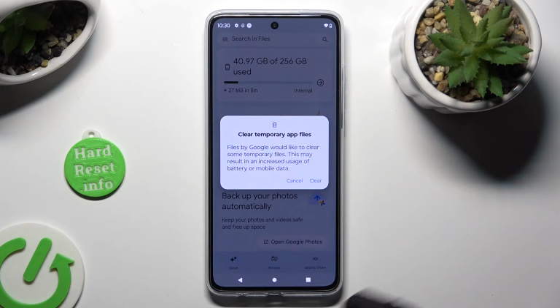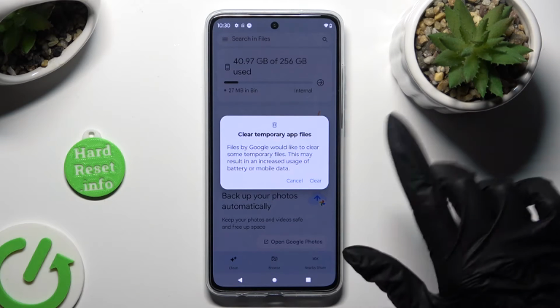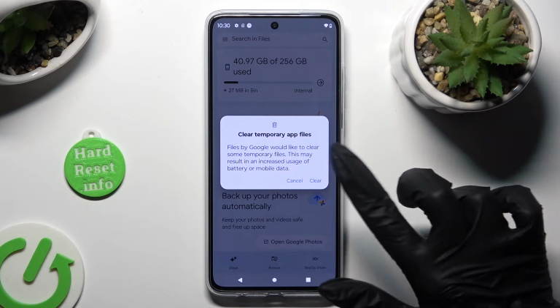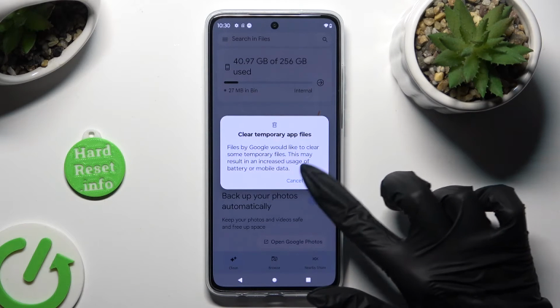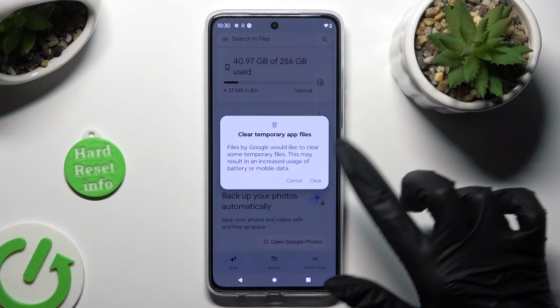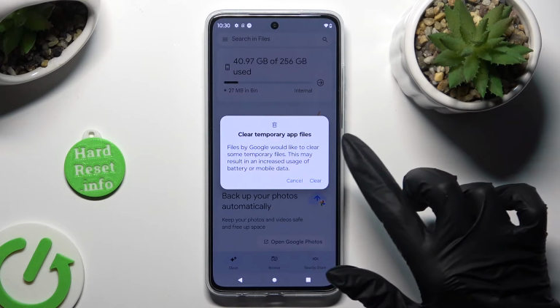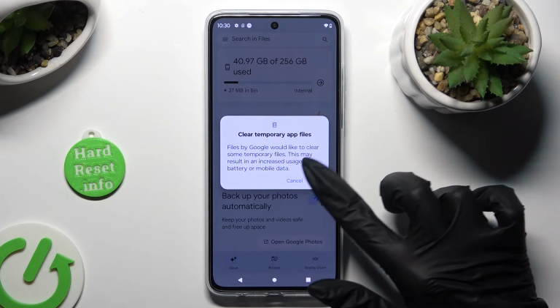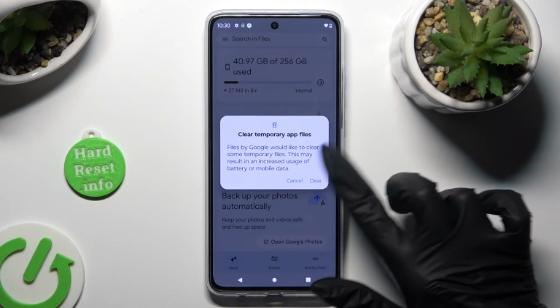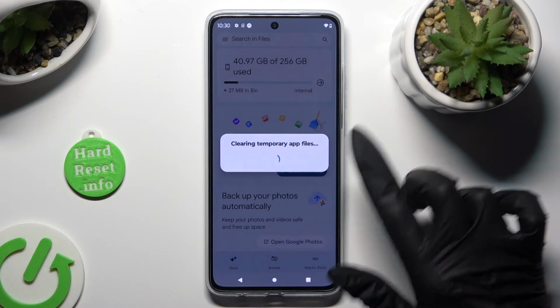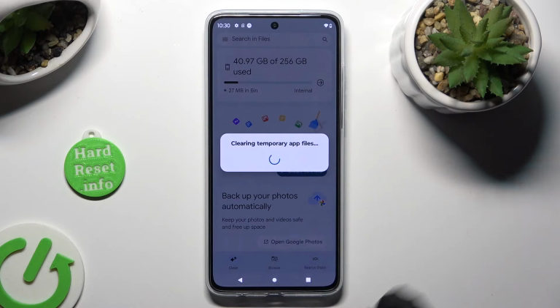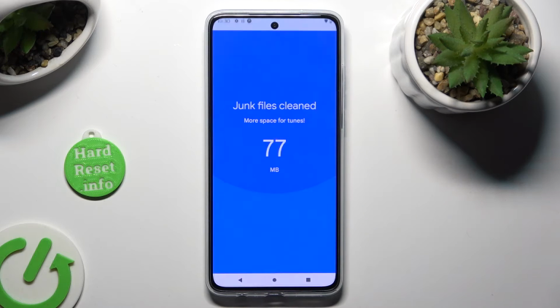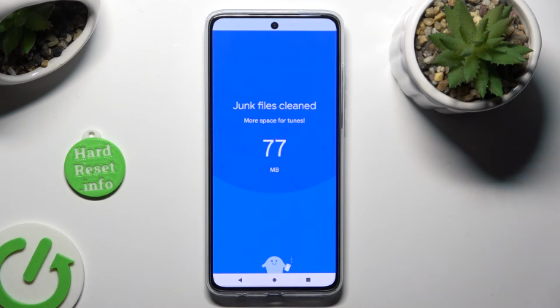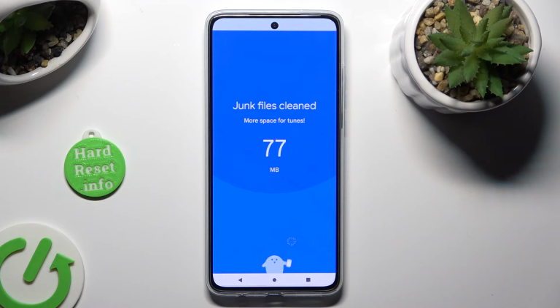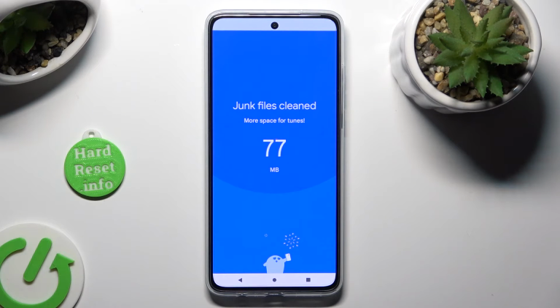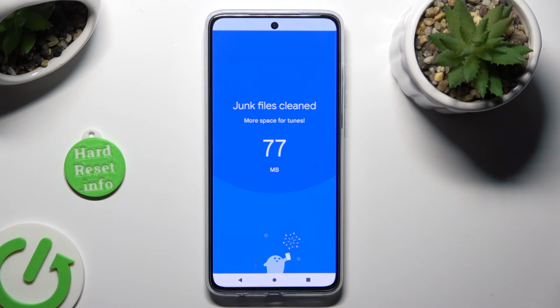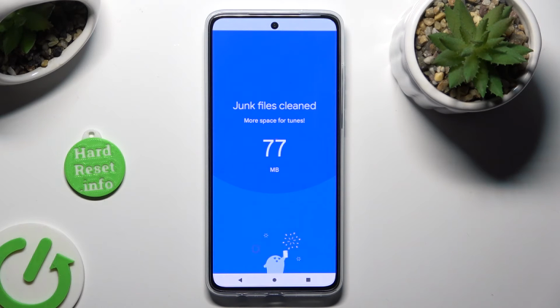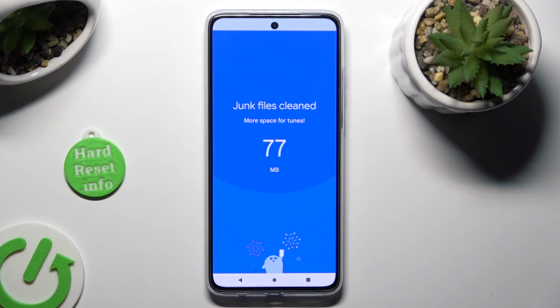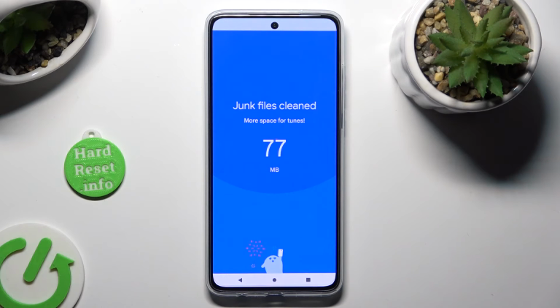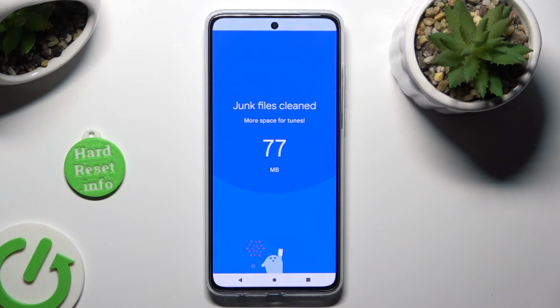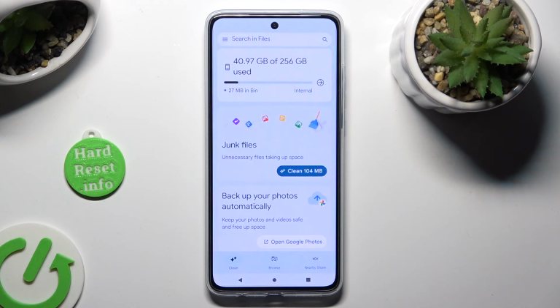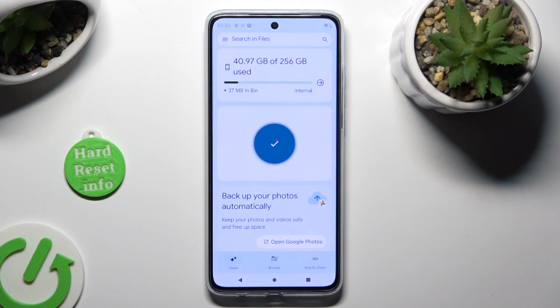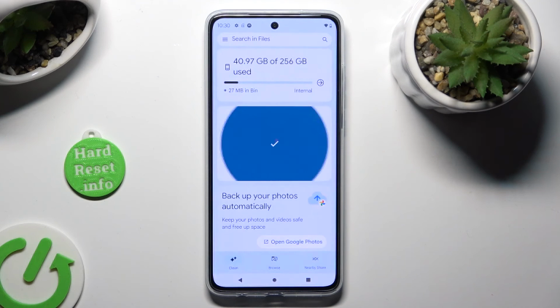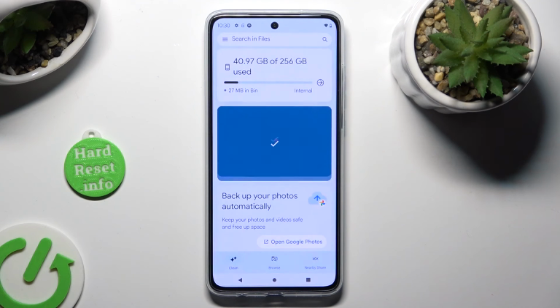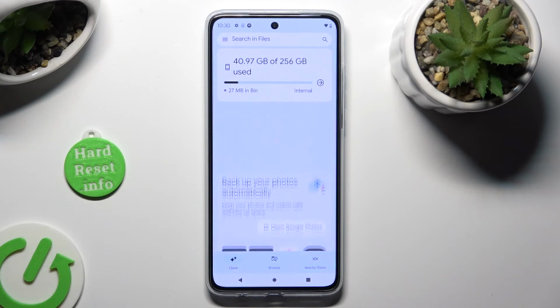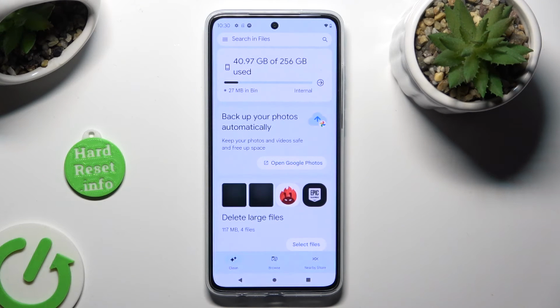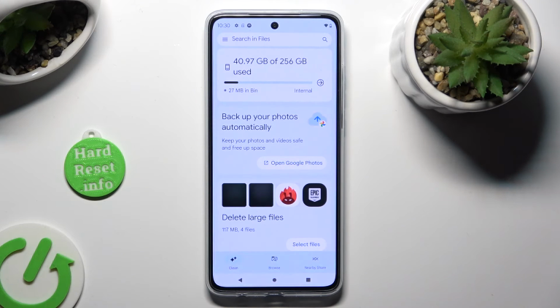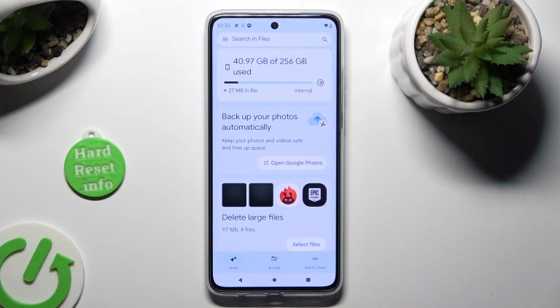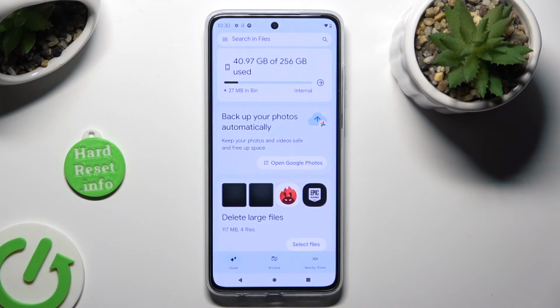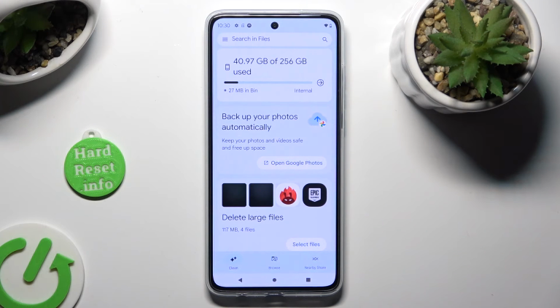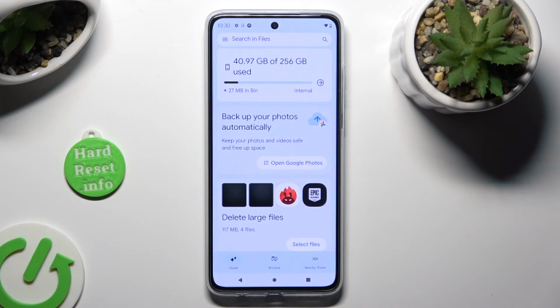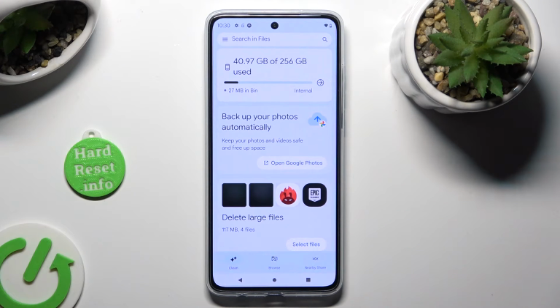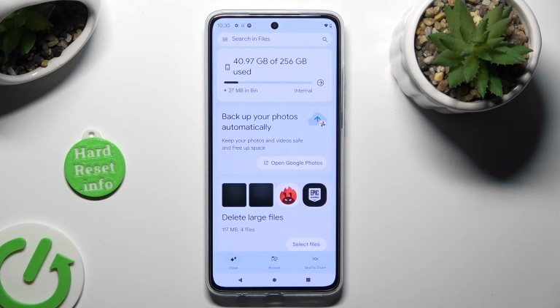So when I do that, as you can see, storage of my Motorola was successfully cleaned.